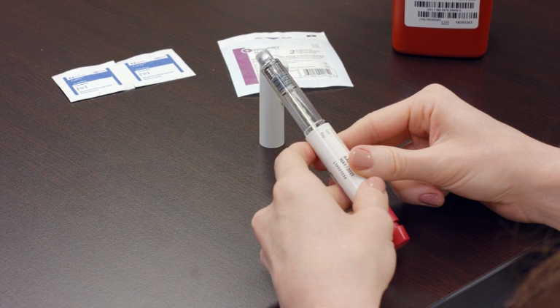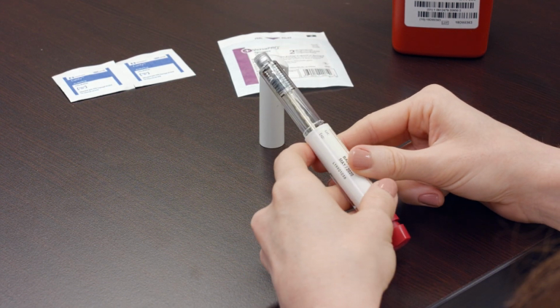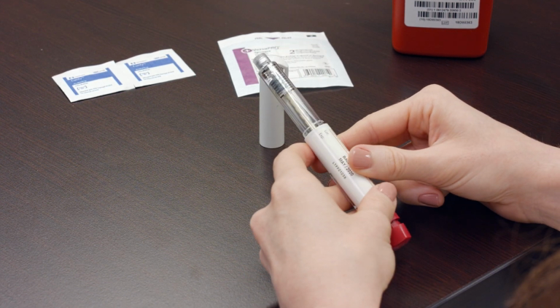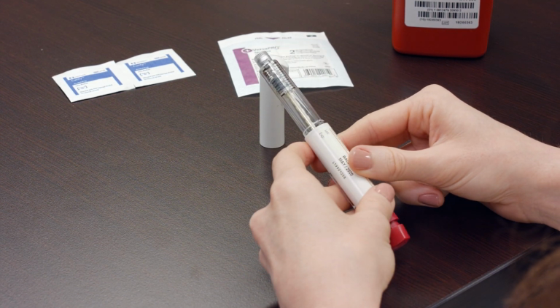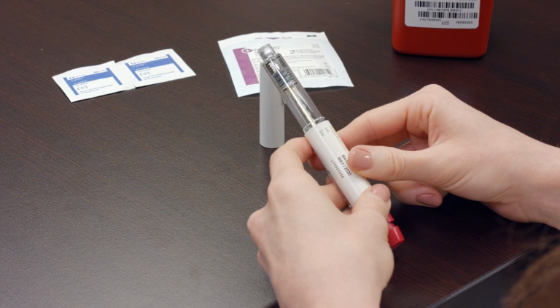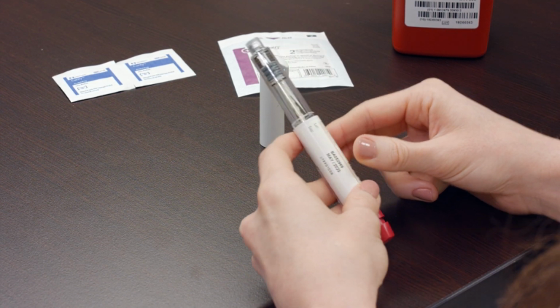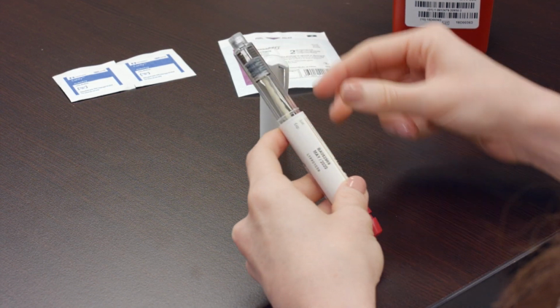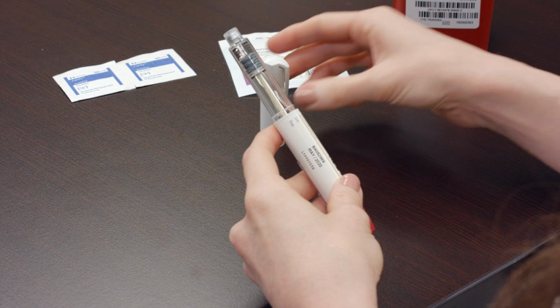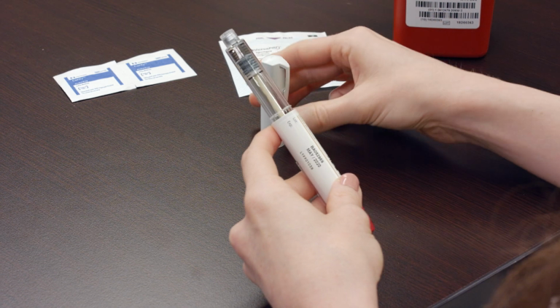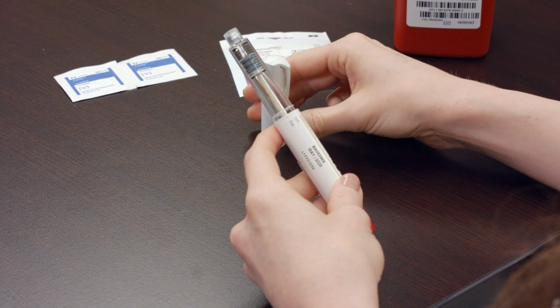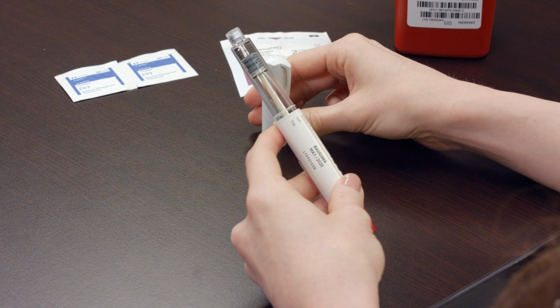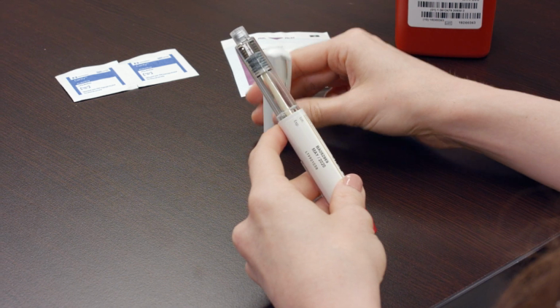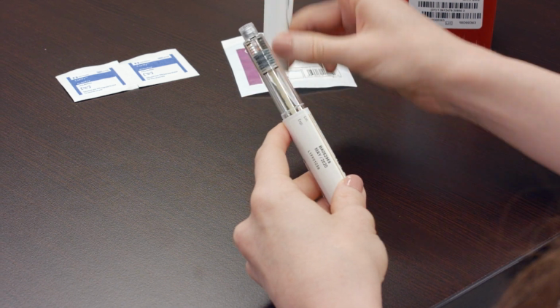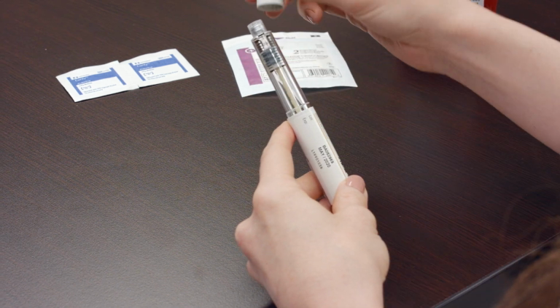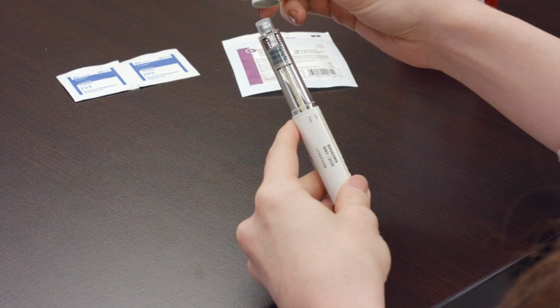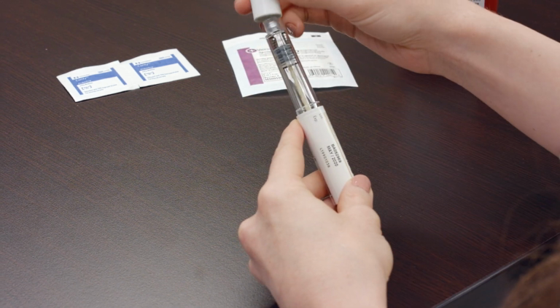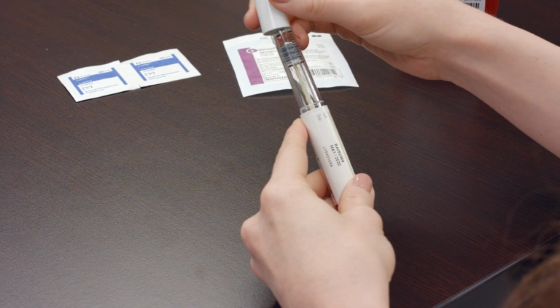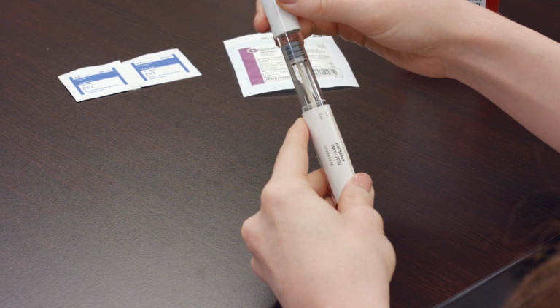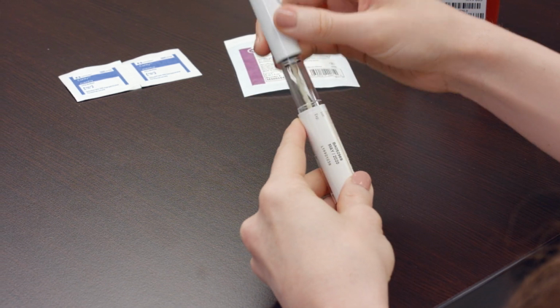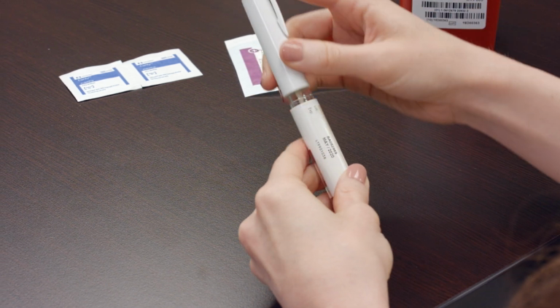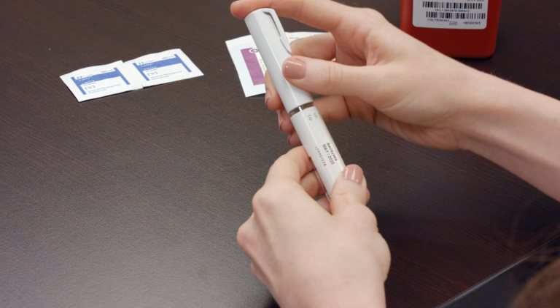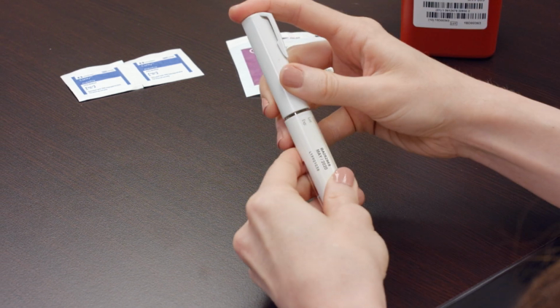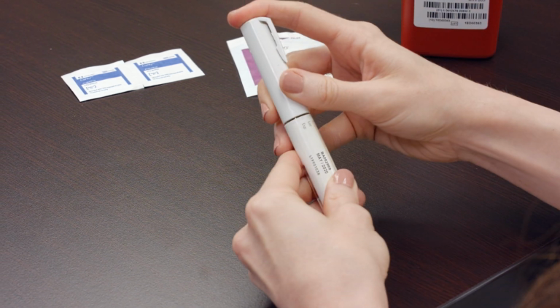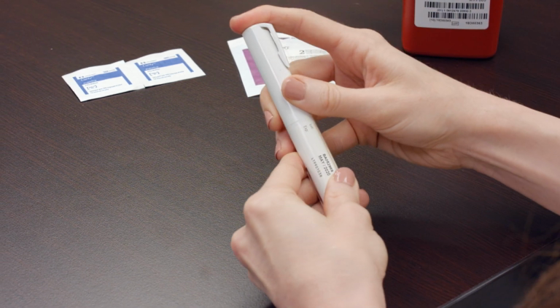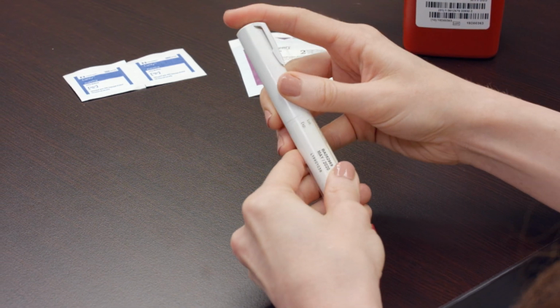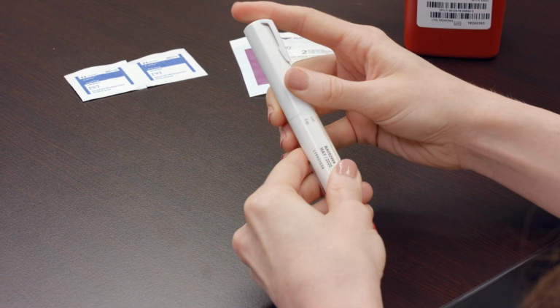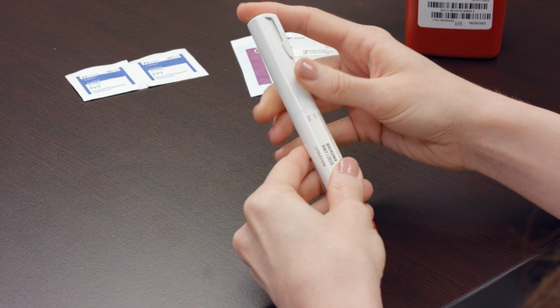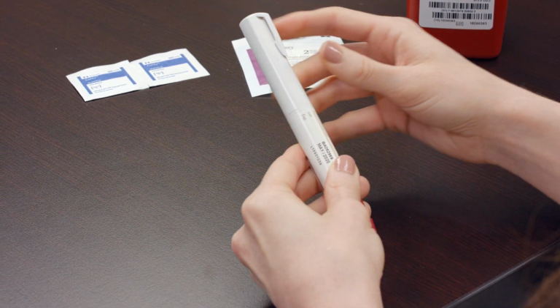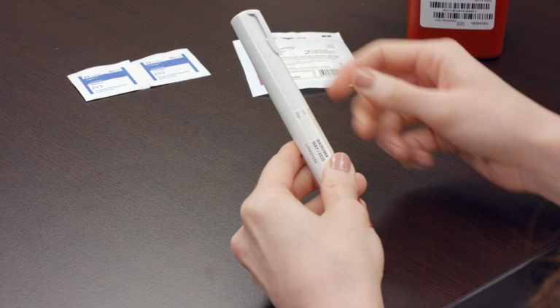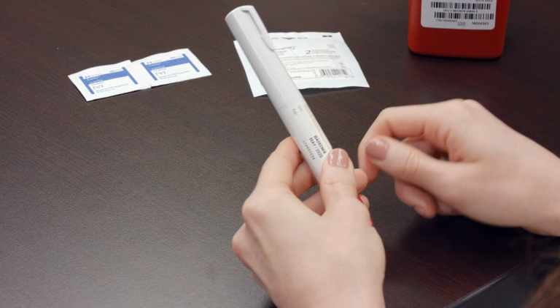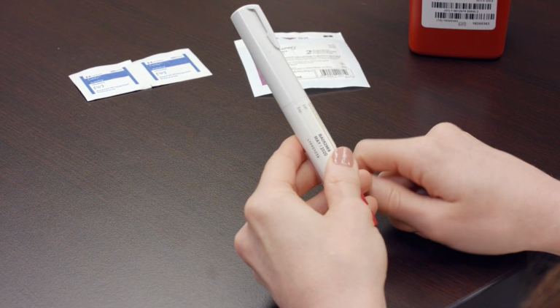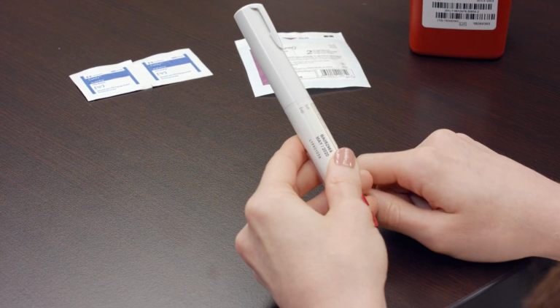If there is medication remaining, place the cap back onto the pen and store the pen.